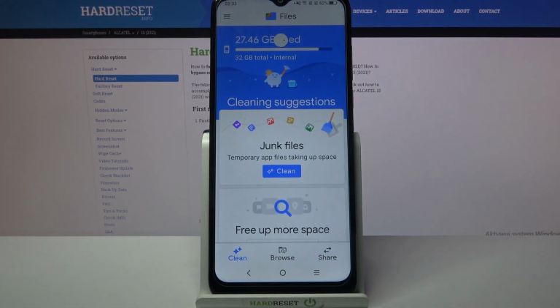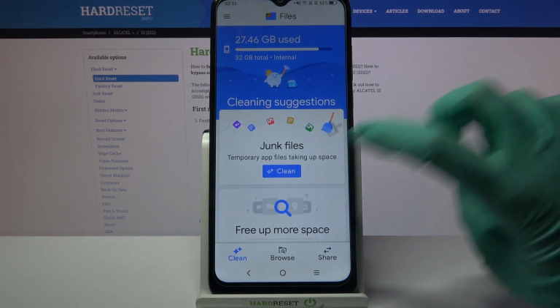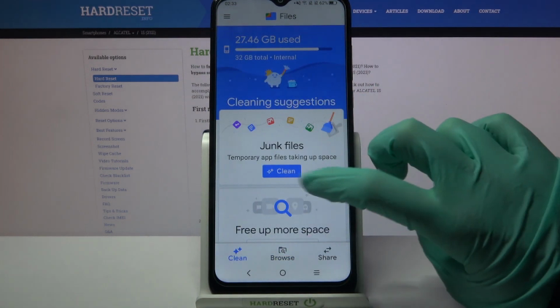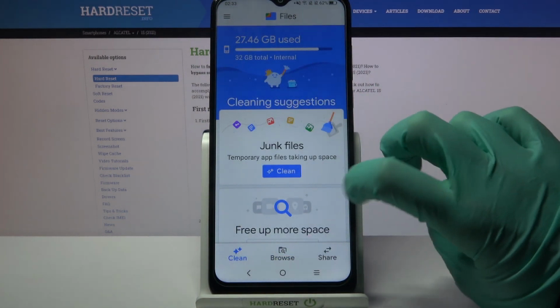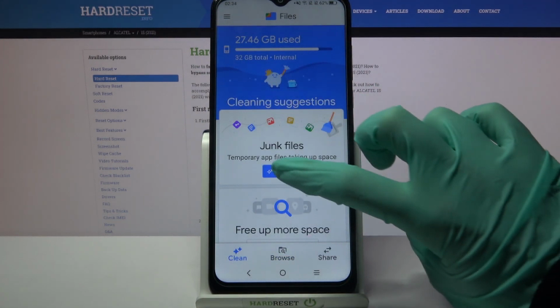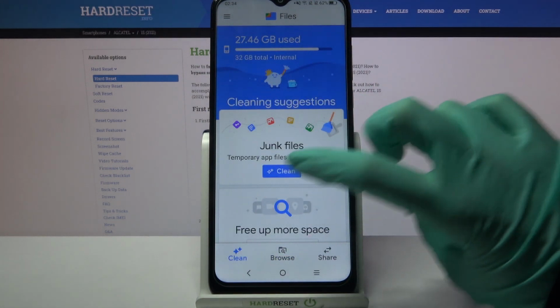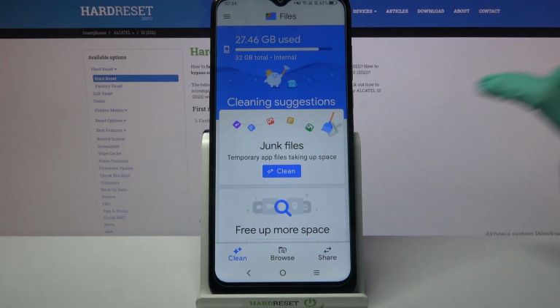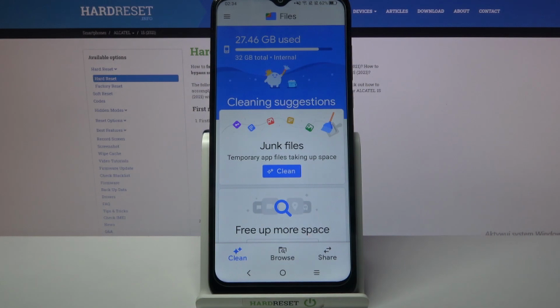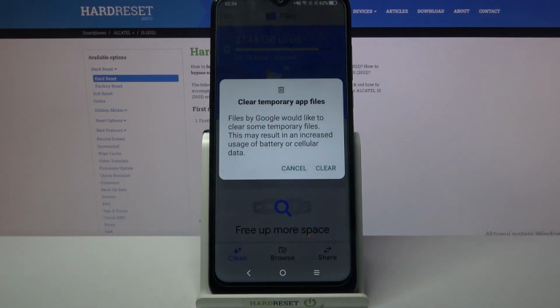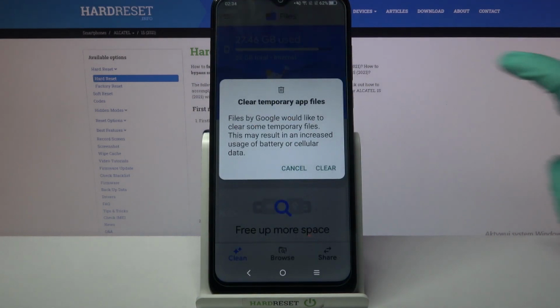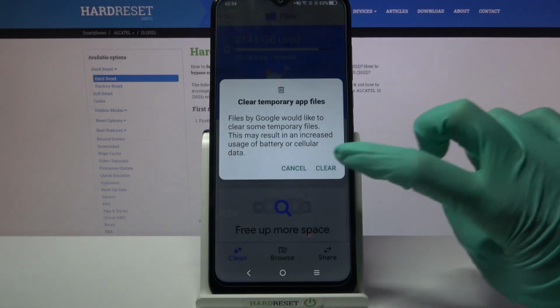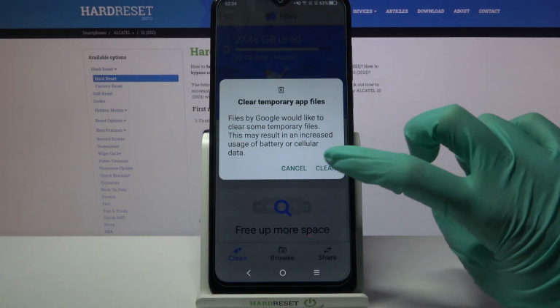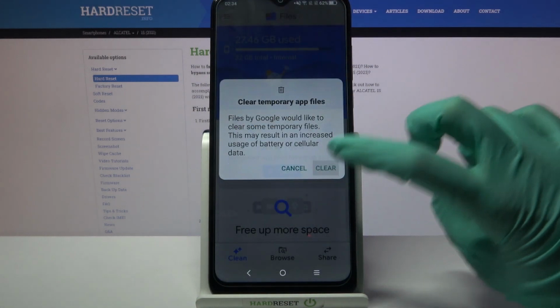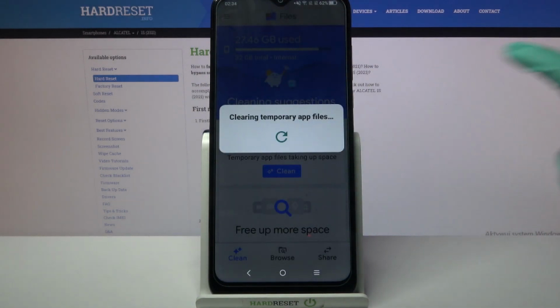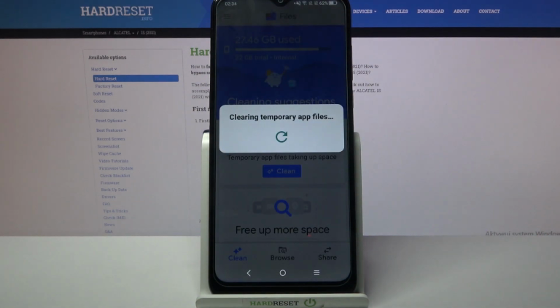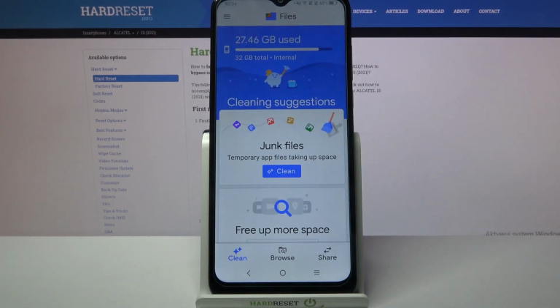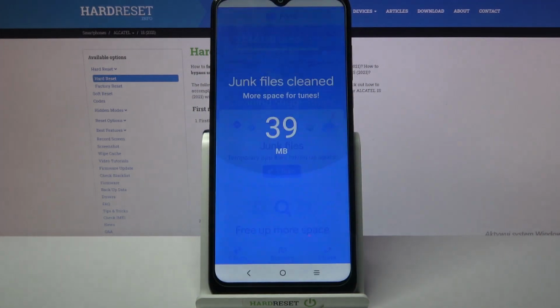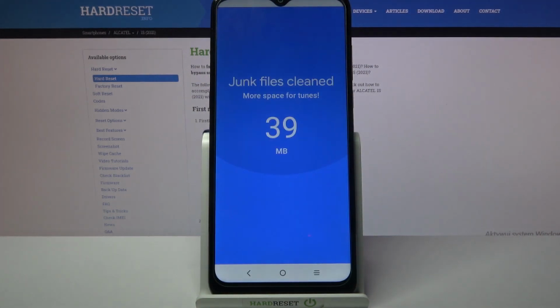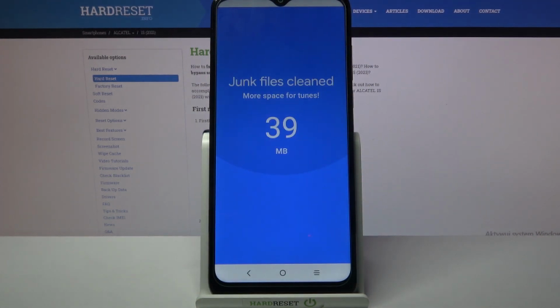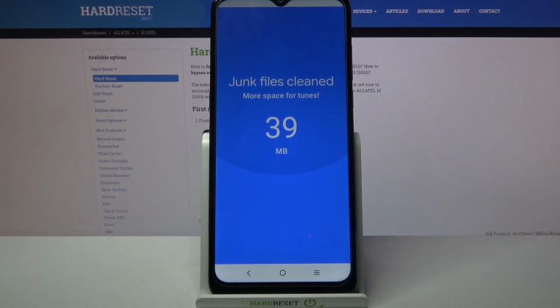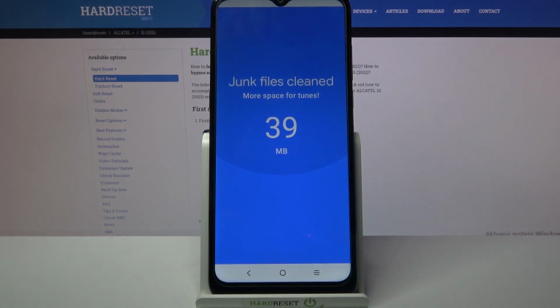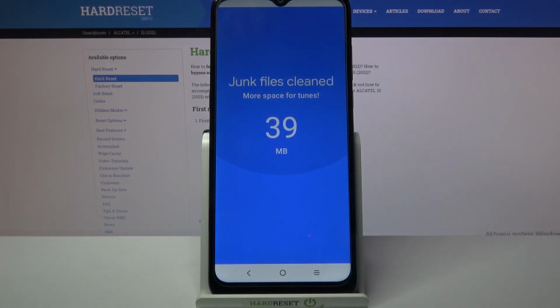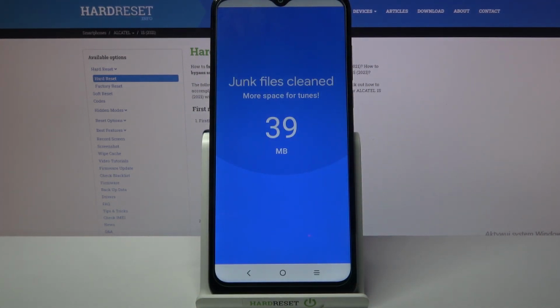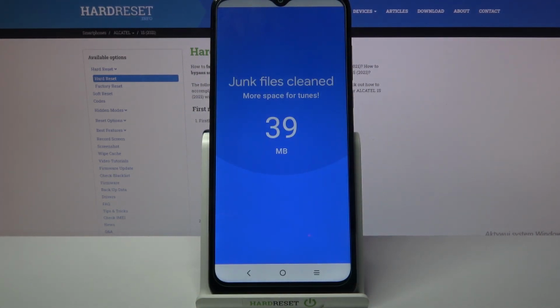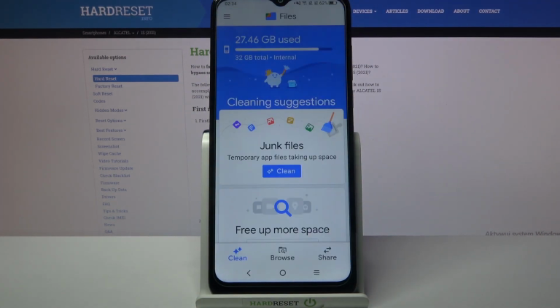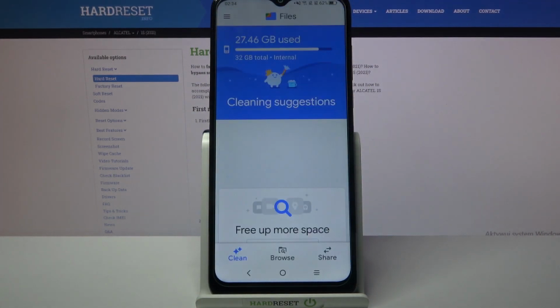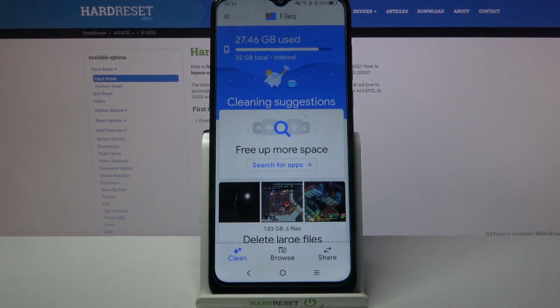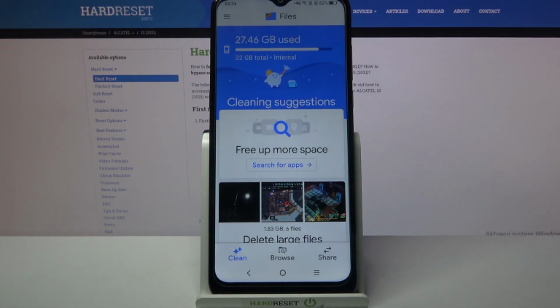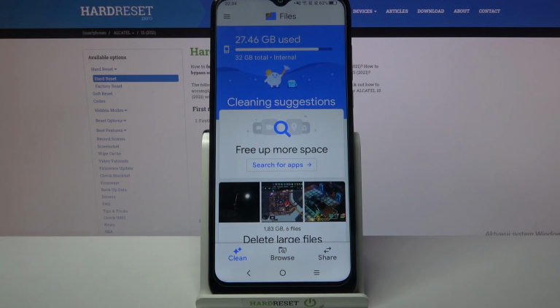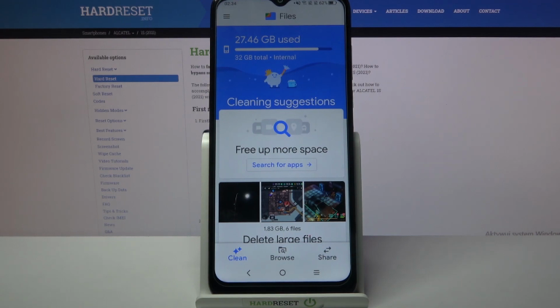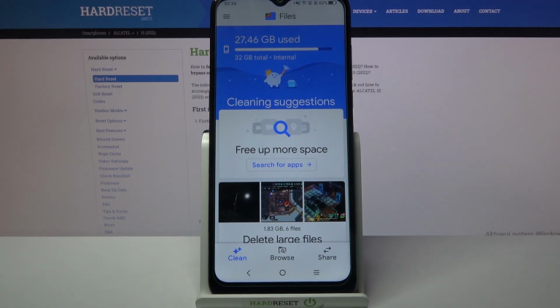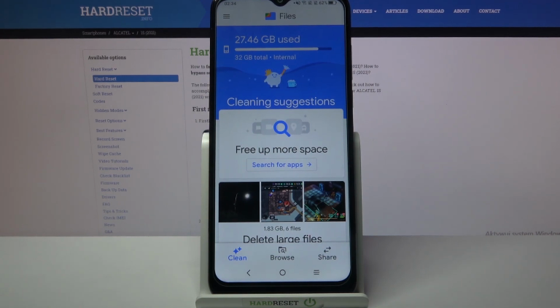Then choose Clean under Junk Files and tap Clear. As you can see, the storage of my device was successfully cleaned.